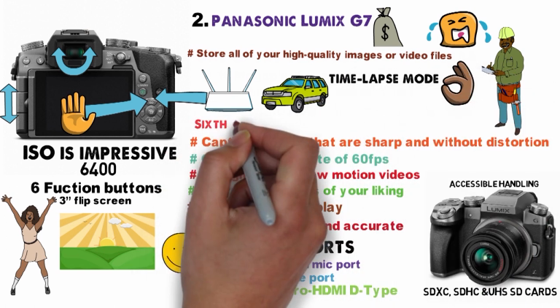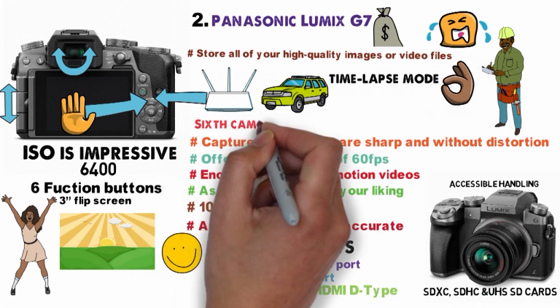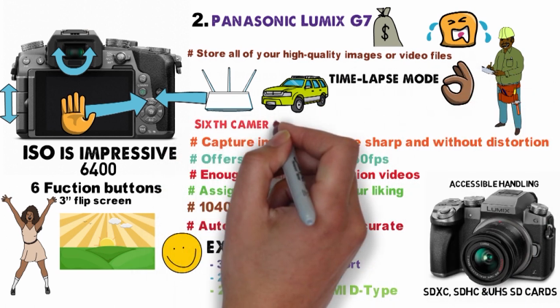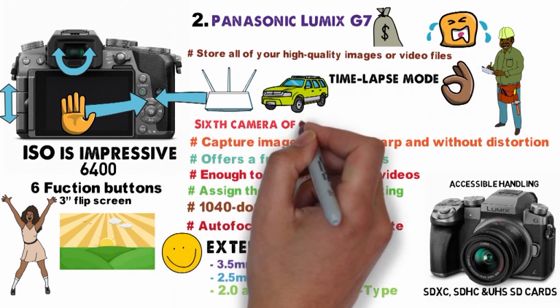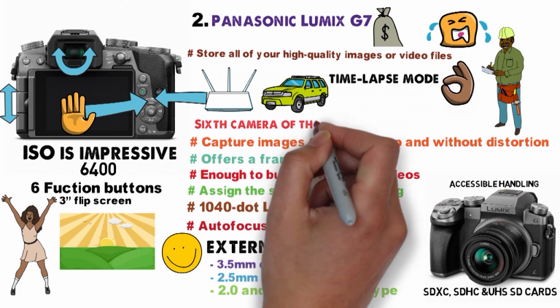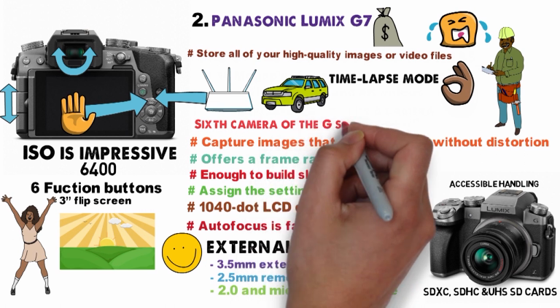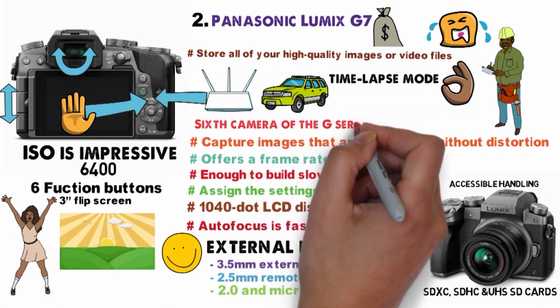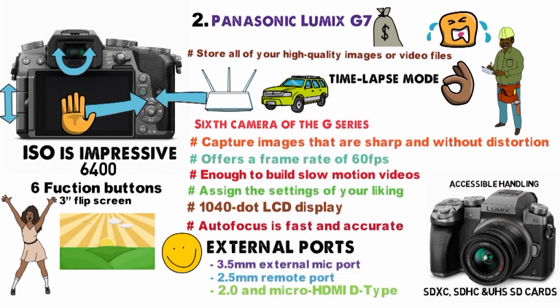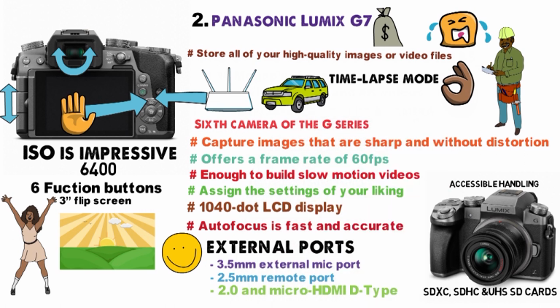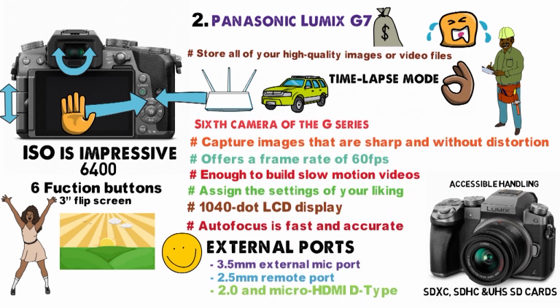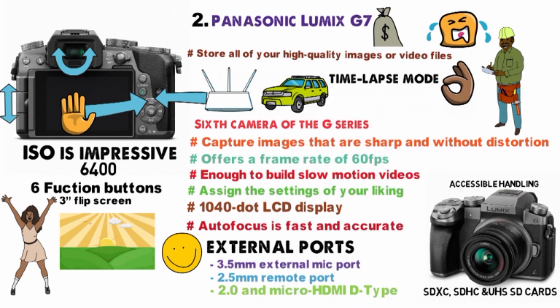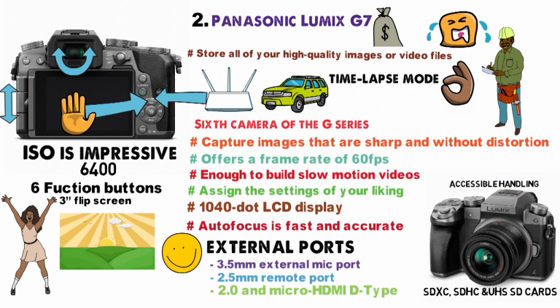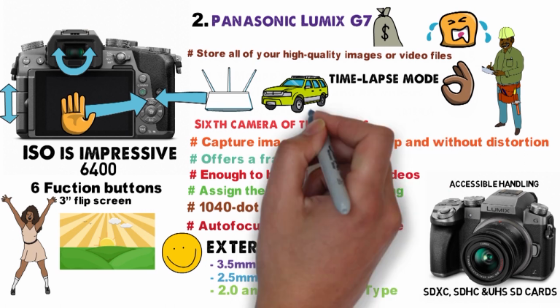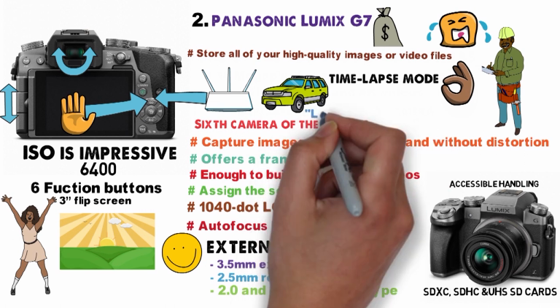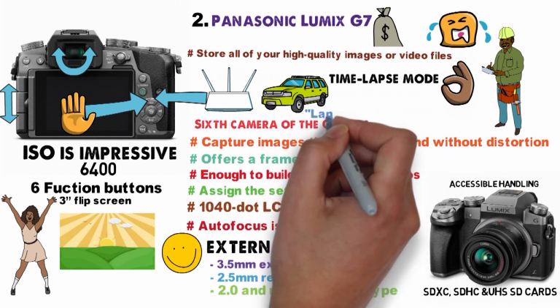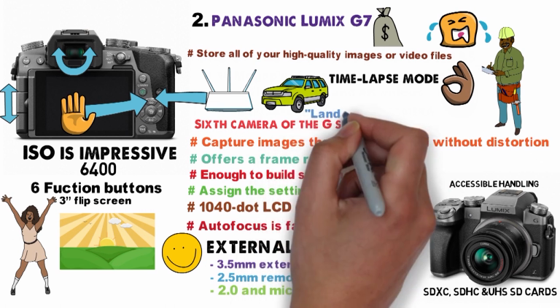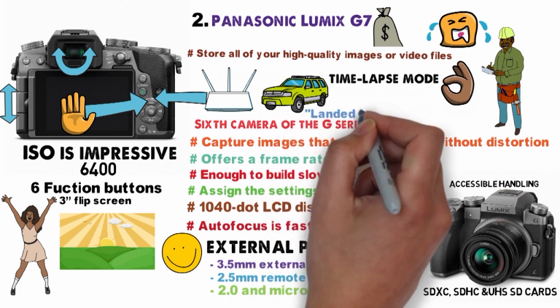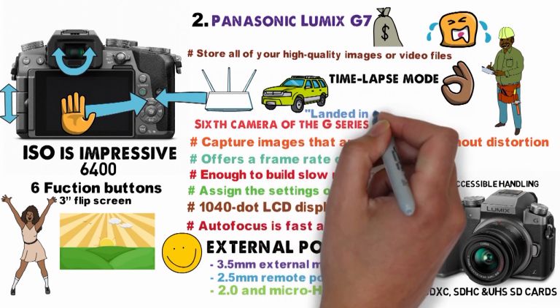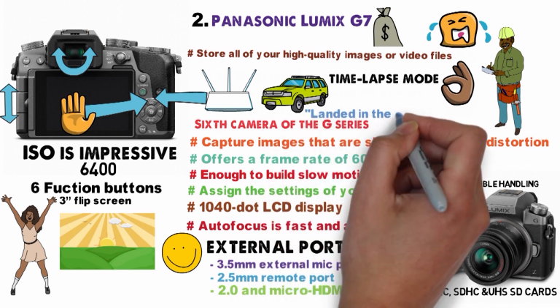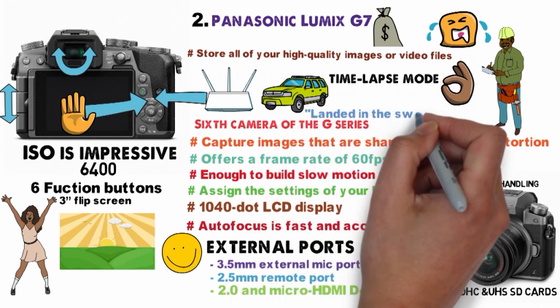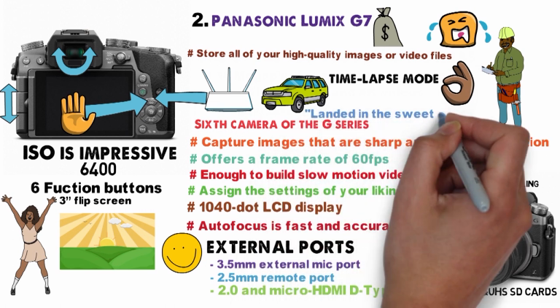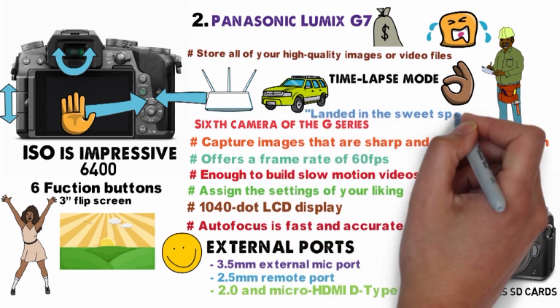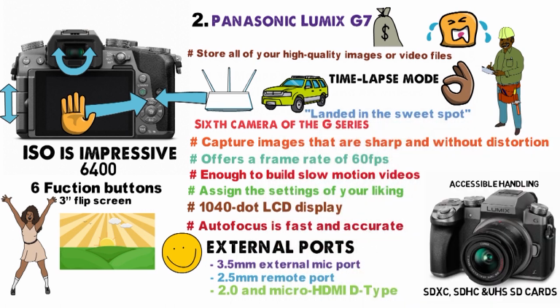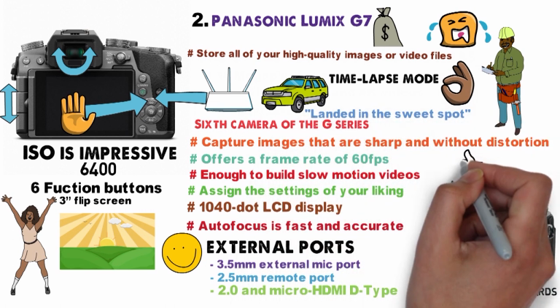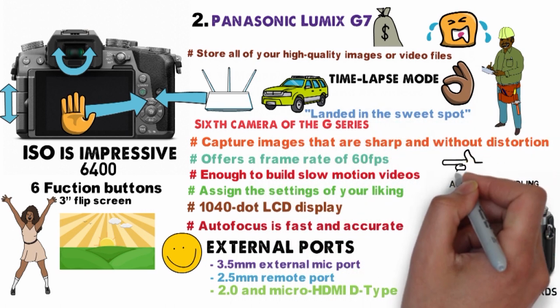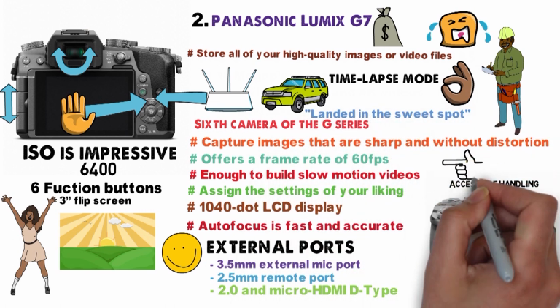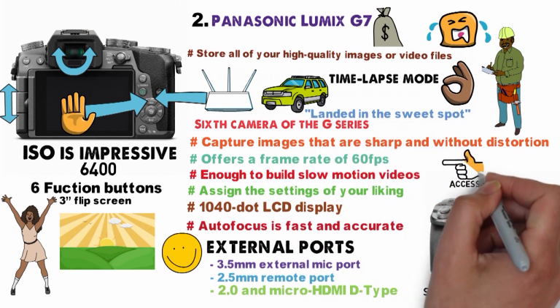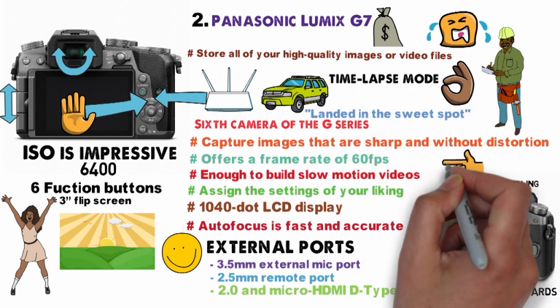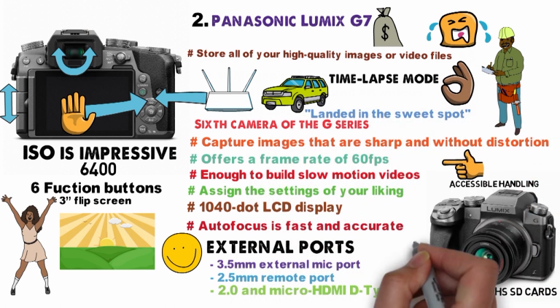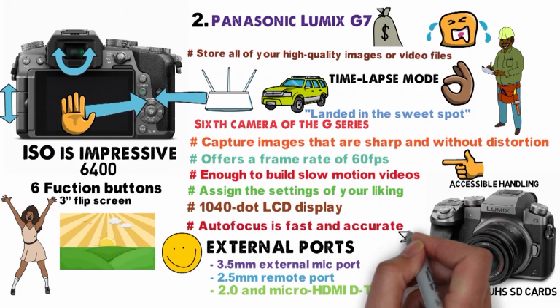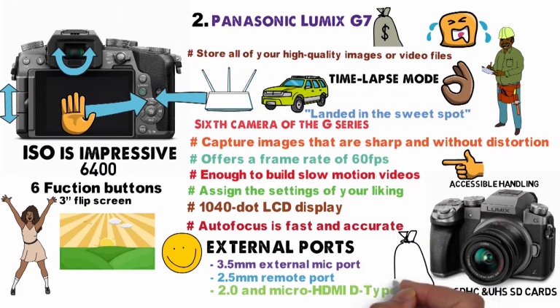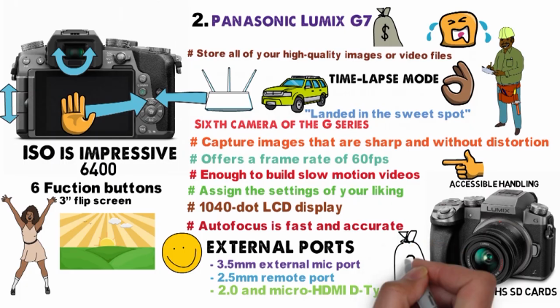This is the sixth camera of the G-Series, and it can be said that they have finally landed in their sweet spot in both terms of features and price.